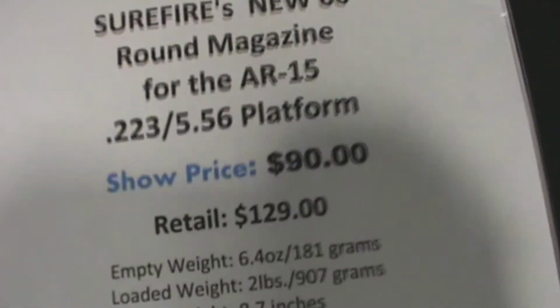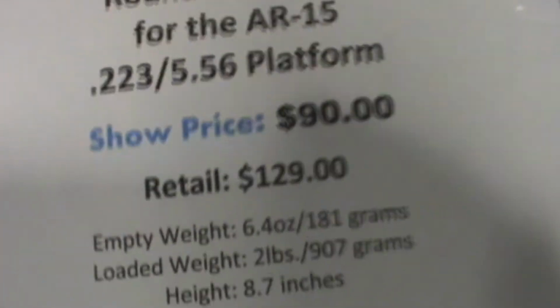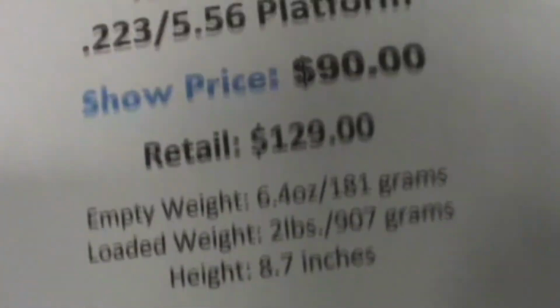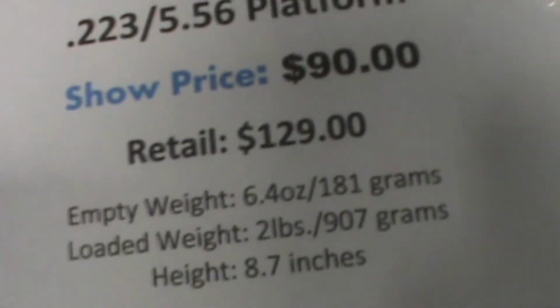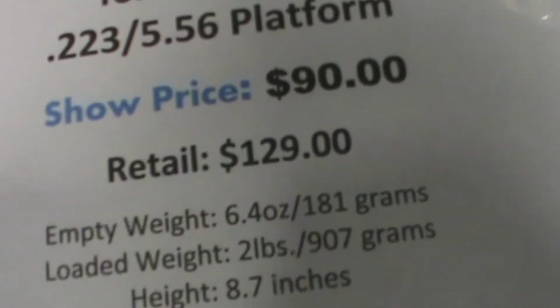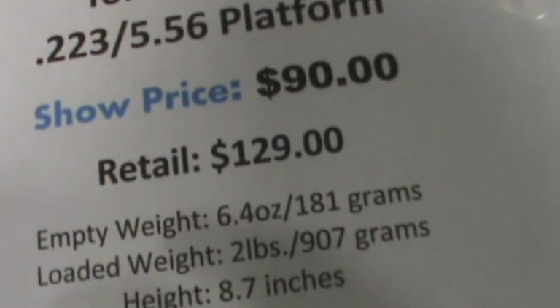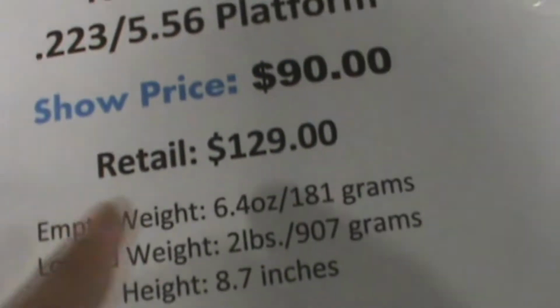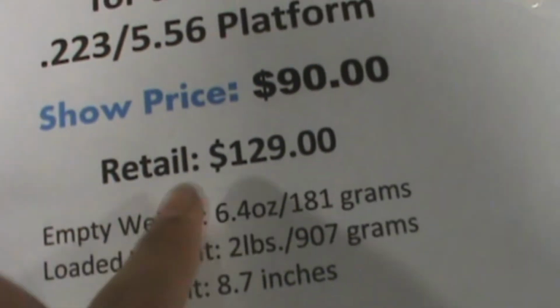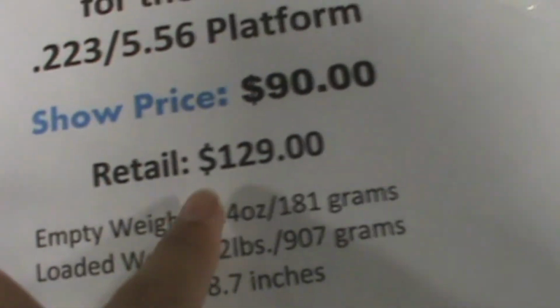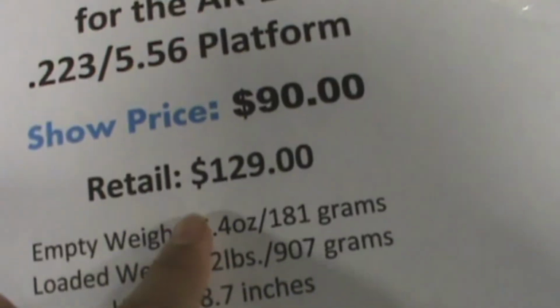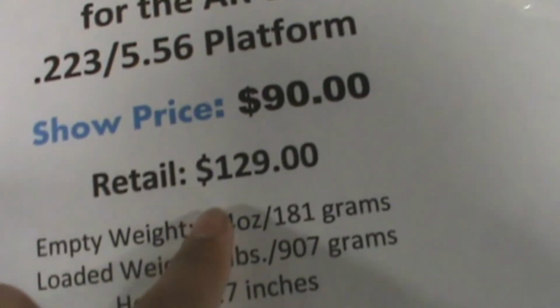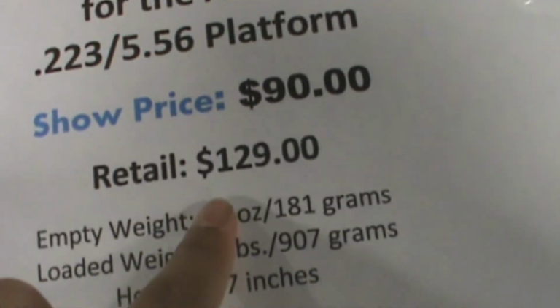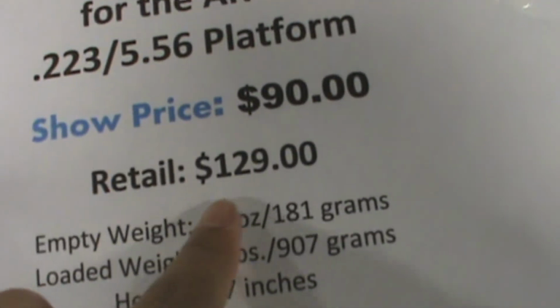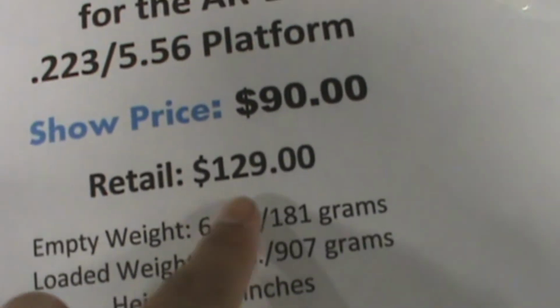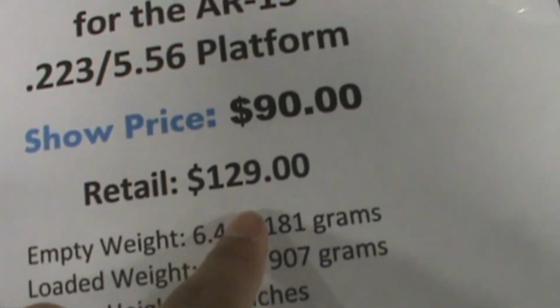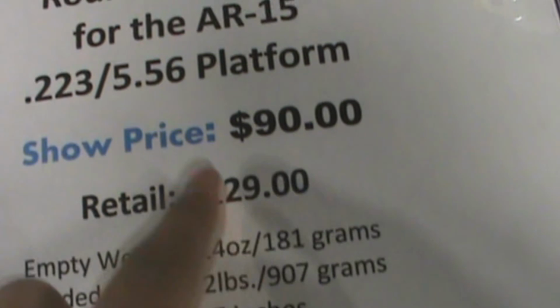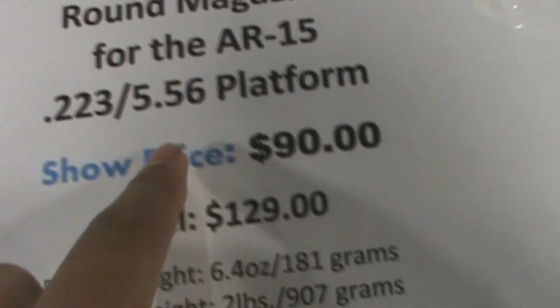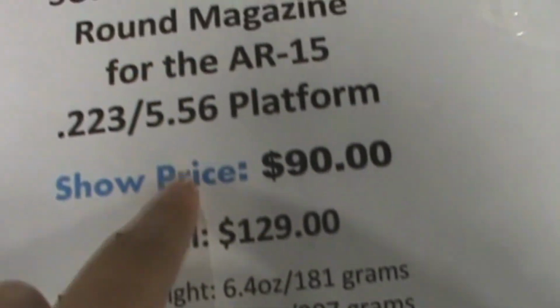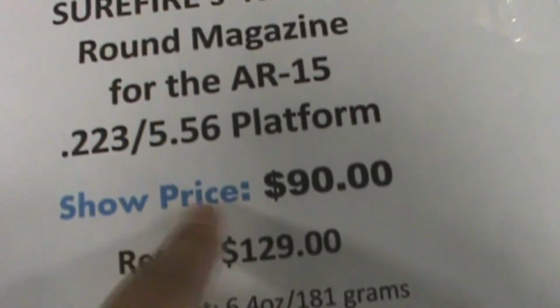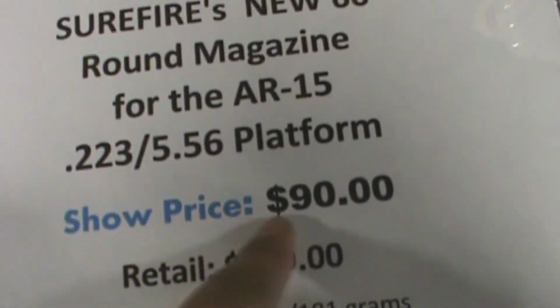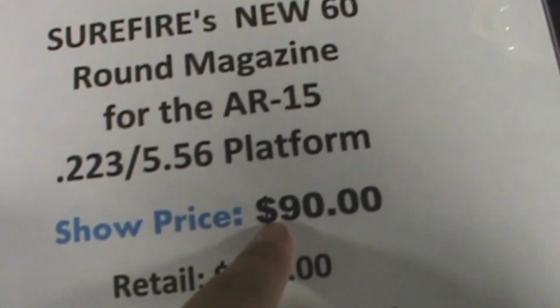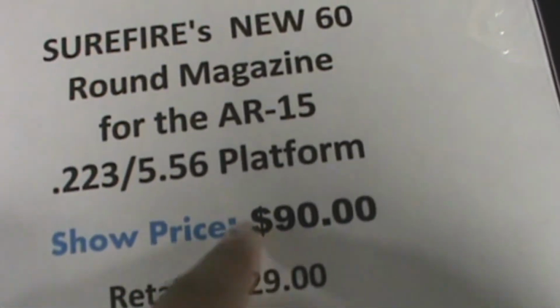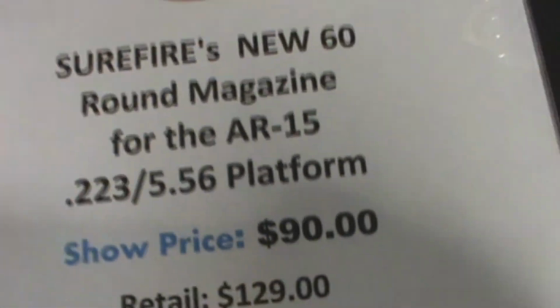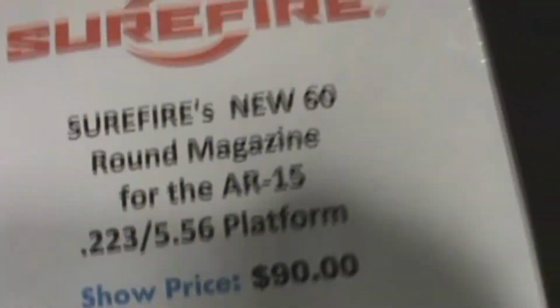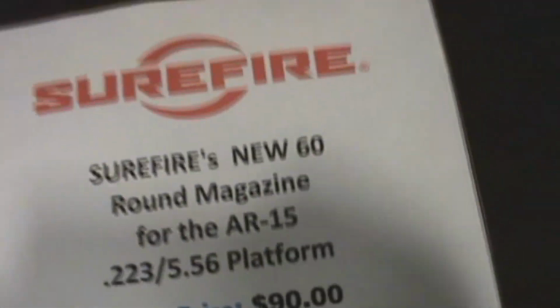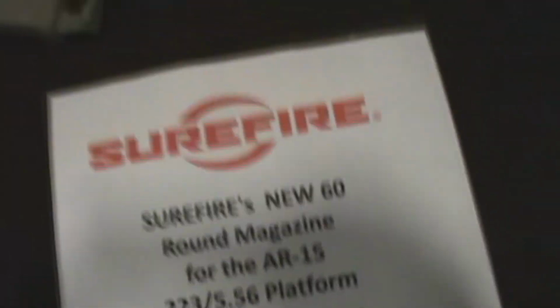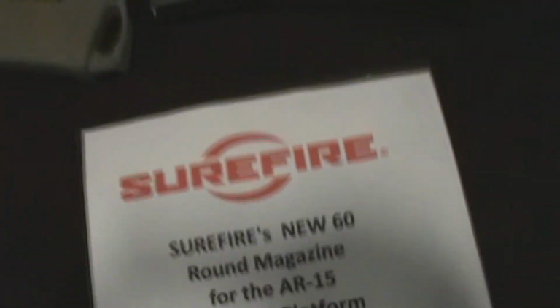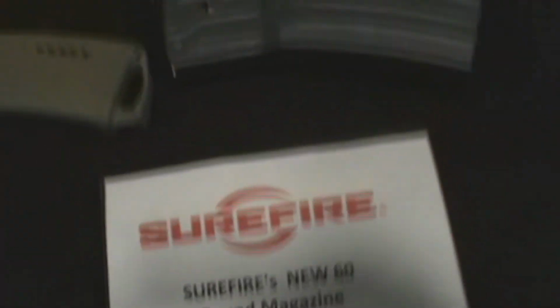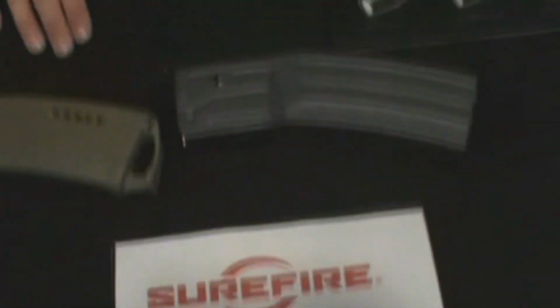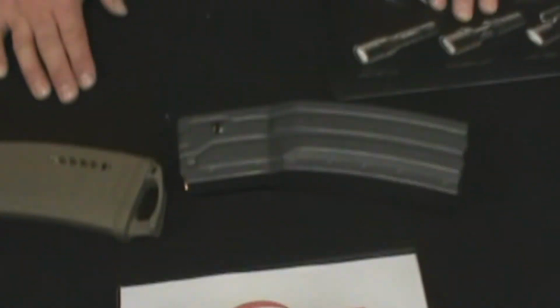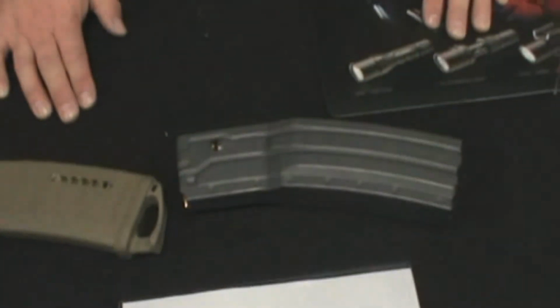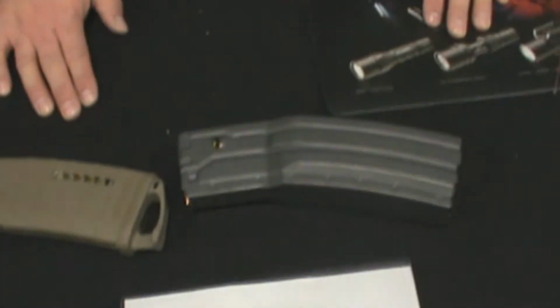The retail price is $130. The gun show price is $90.